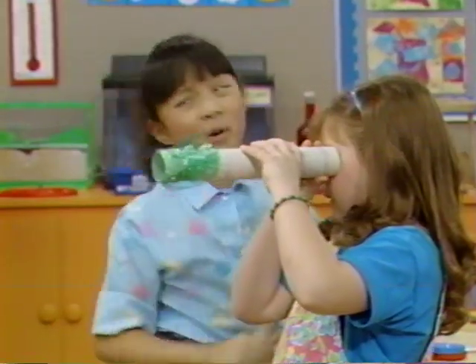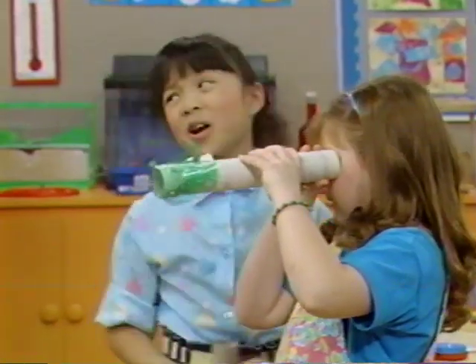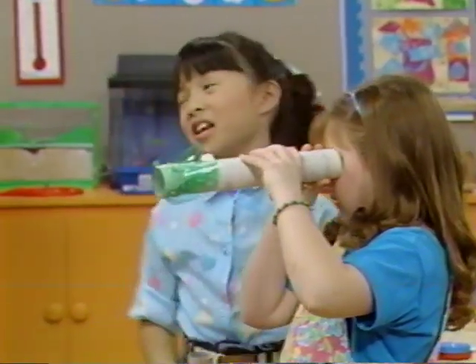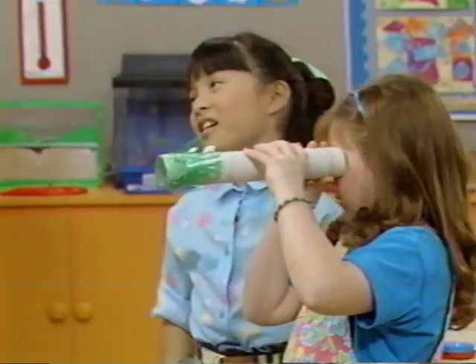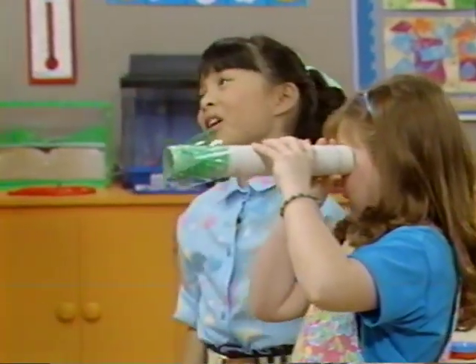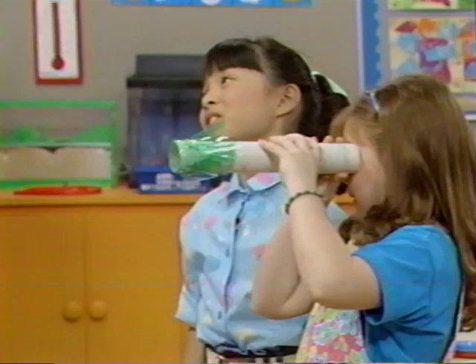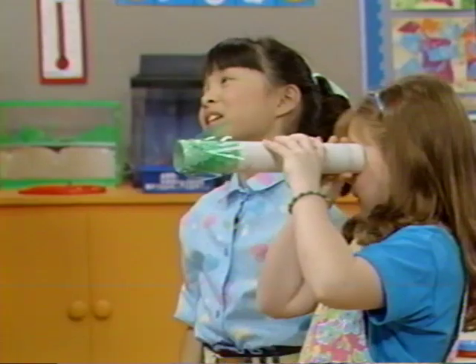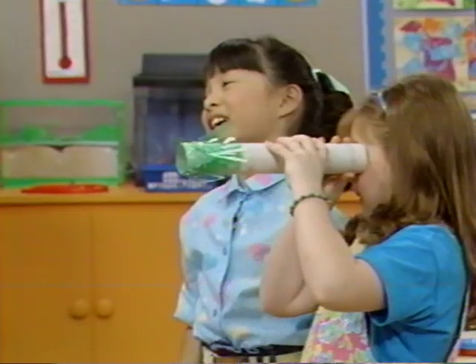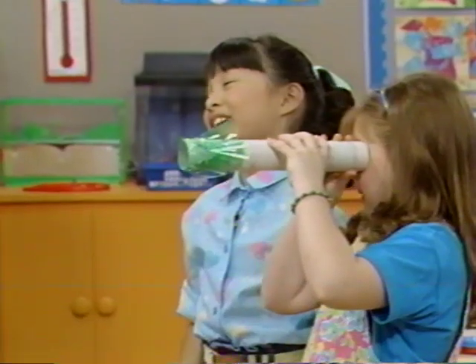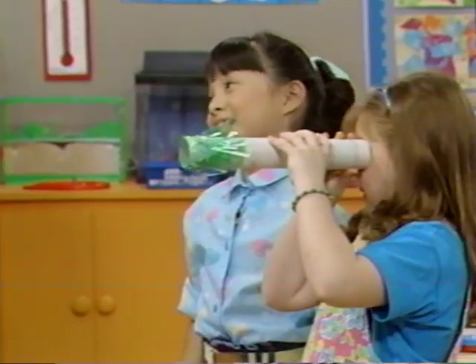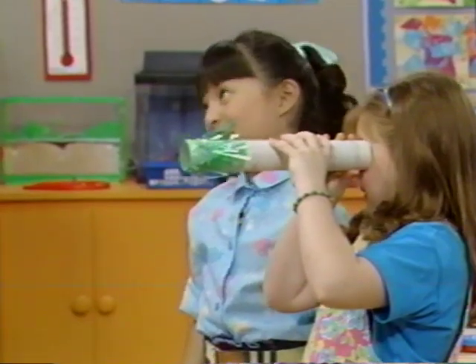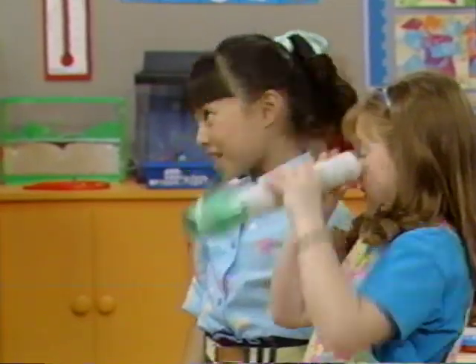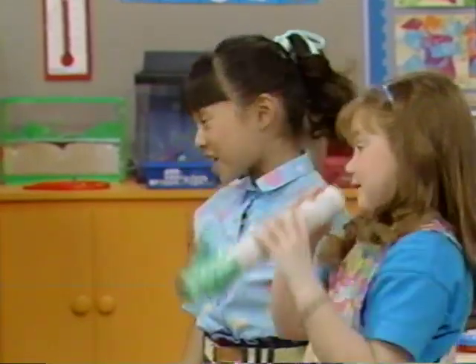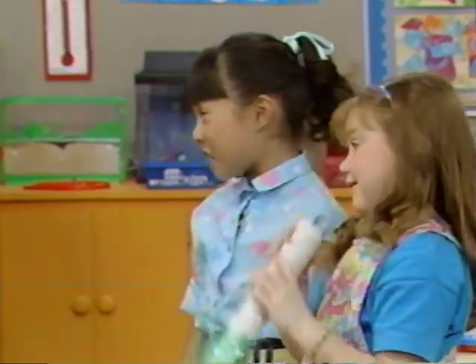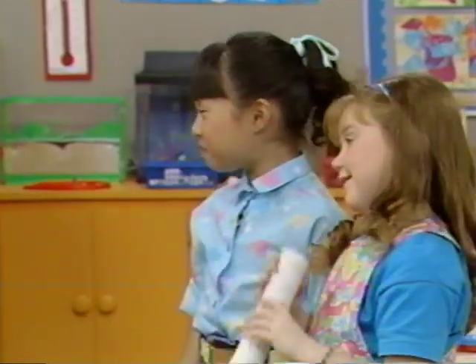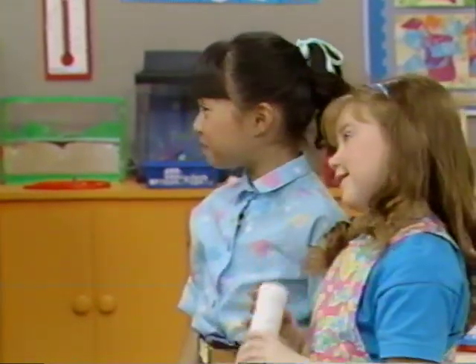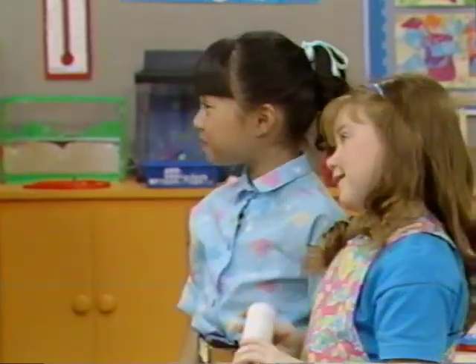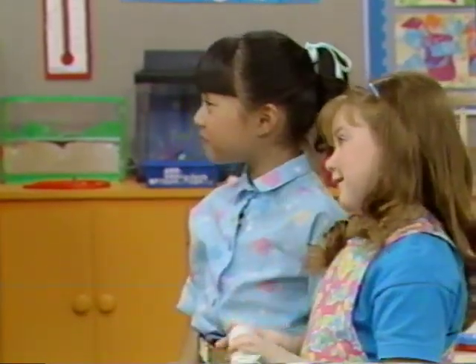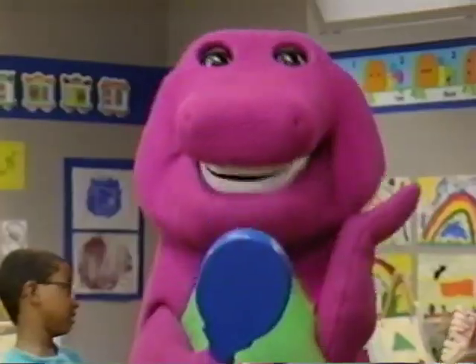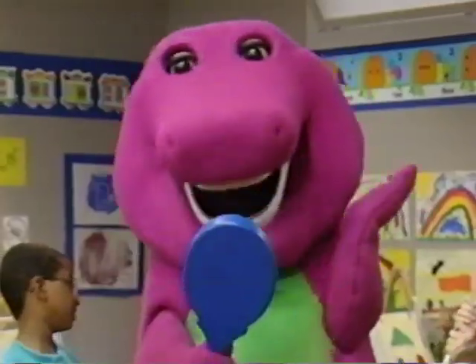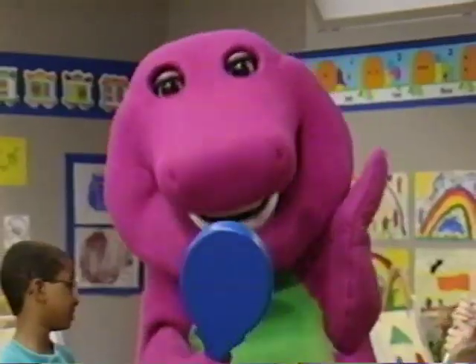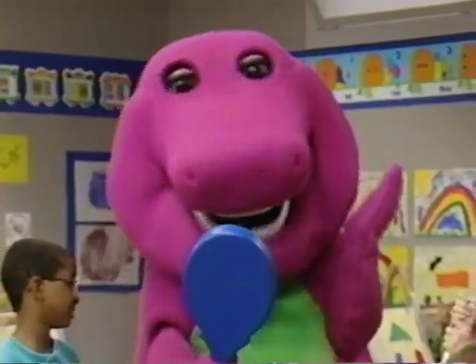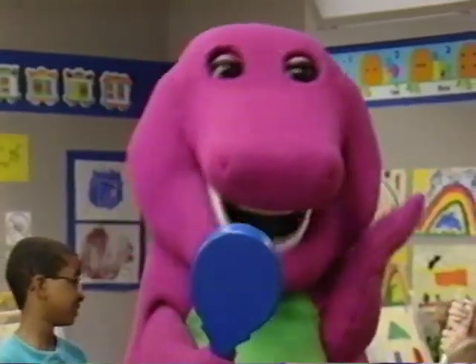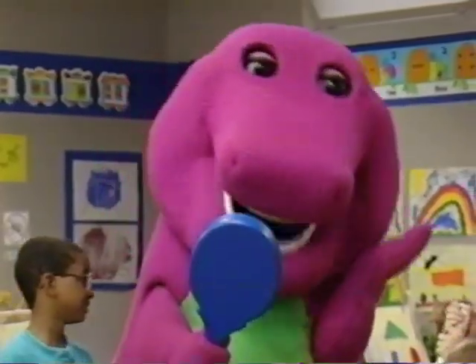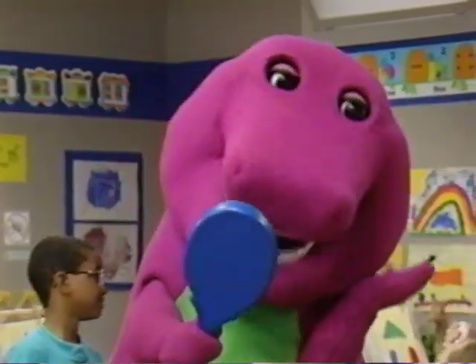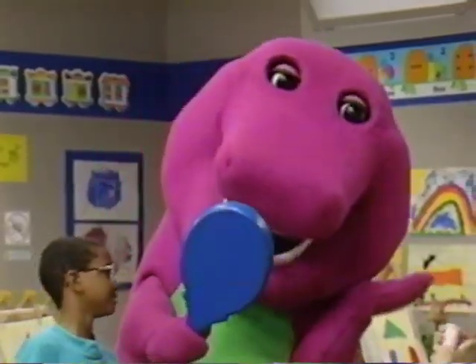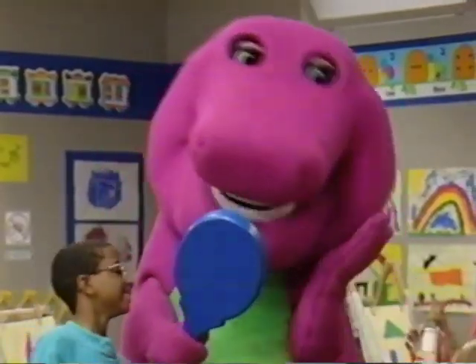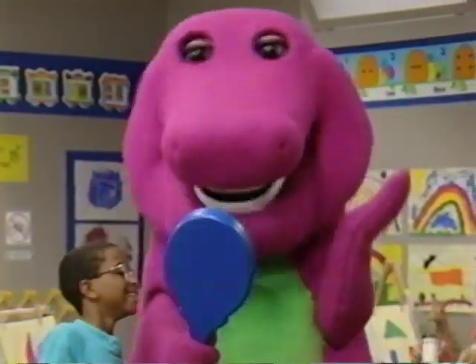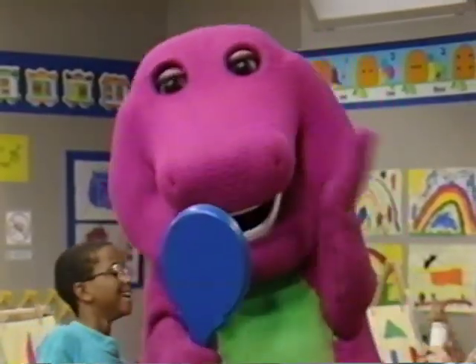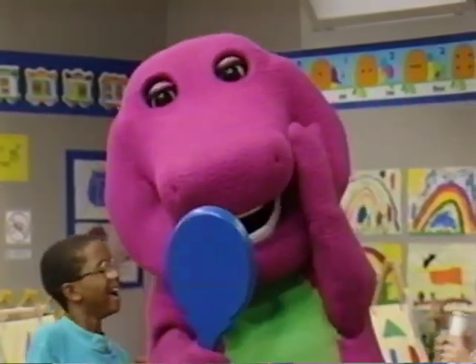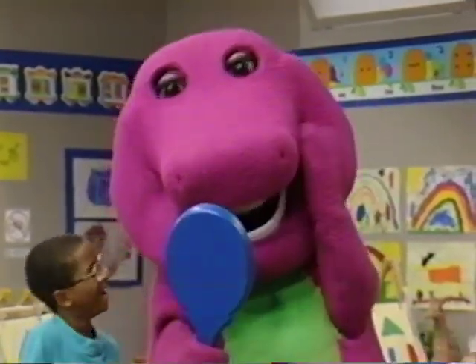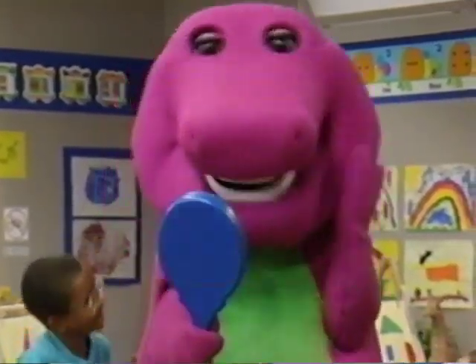Barney, are you looking in a telescope? No, I'm looking in a mirror. Oh my.